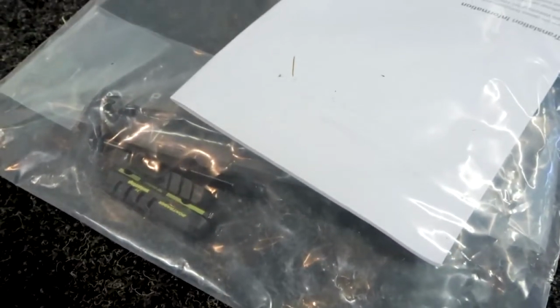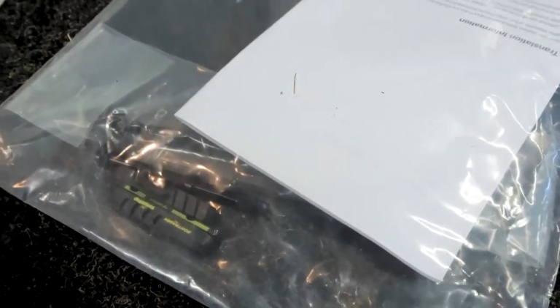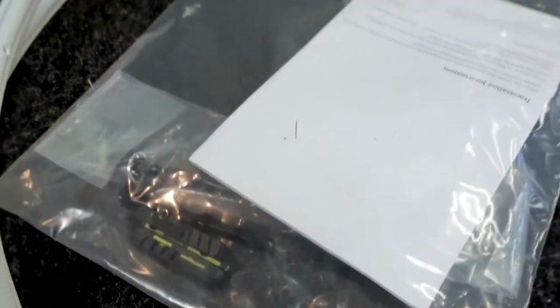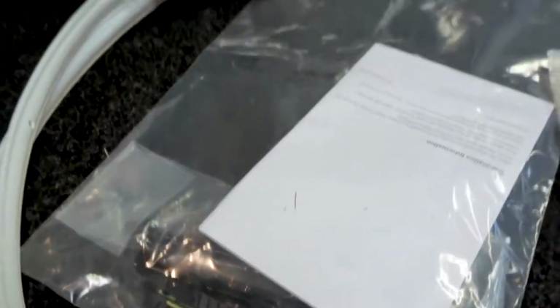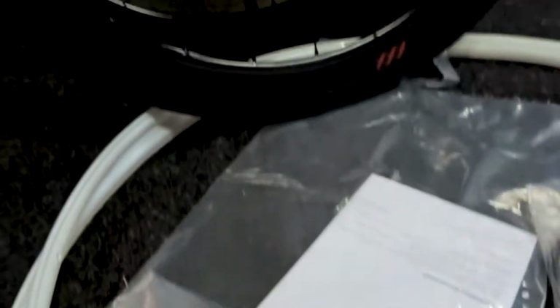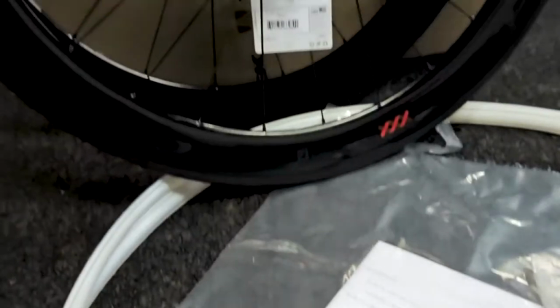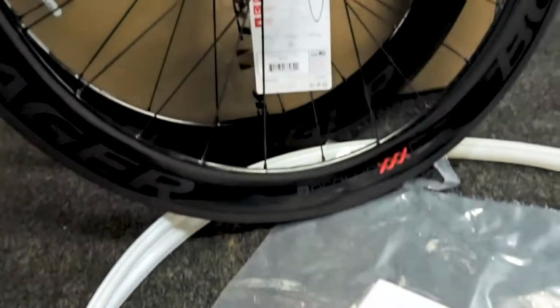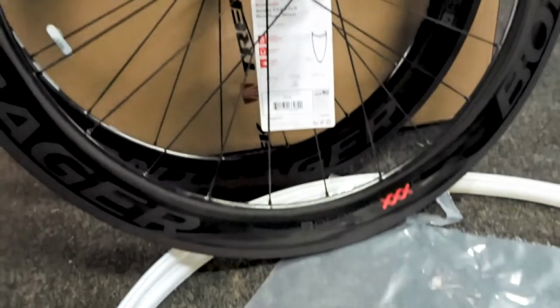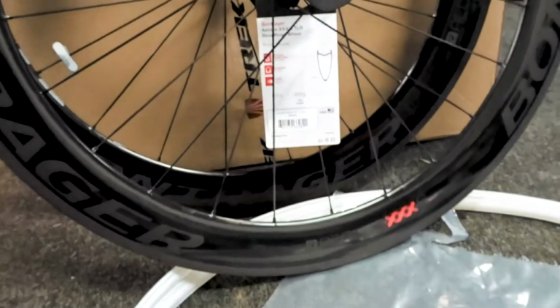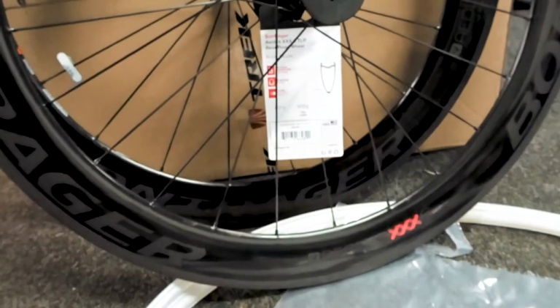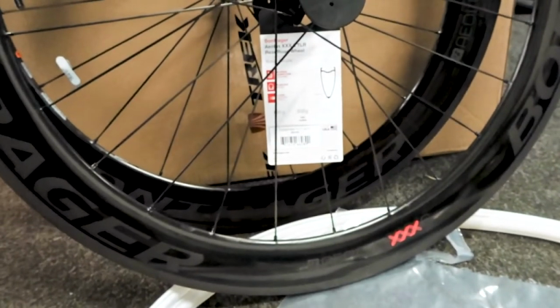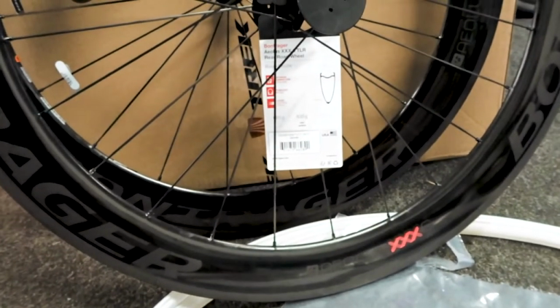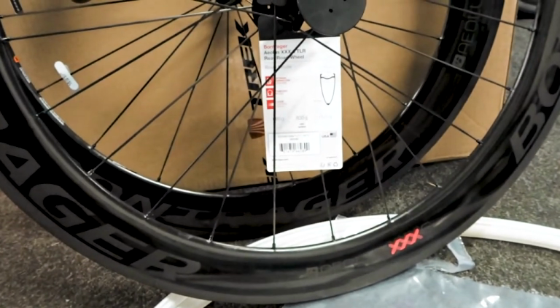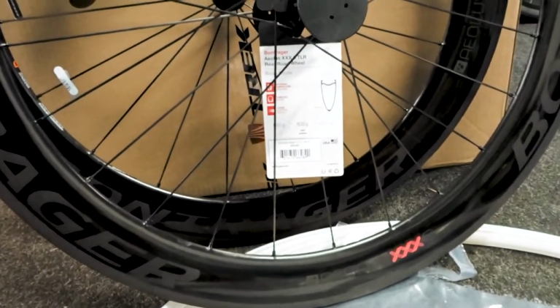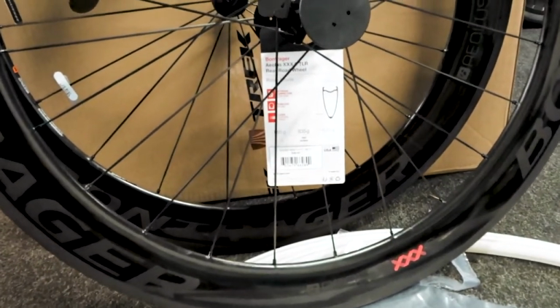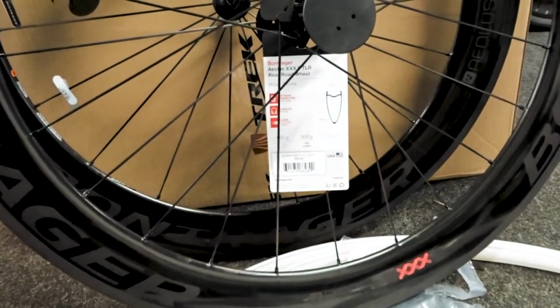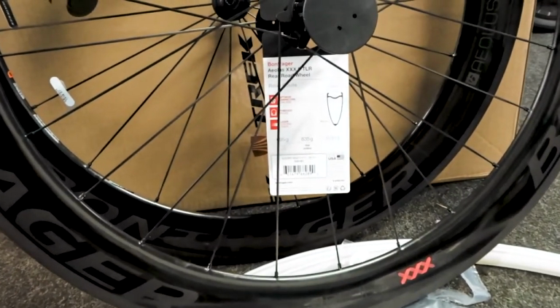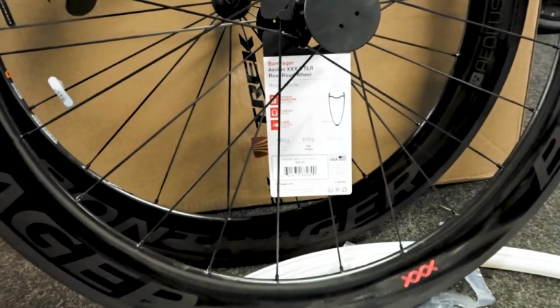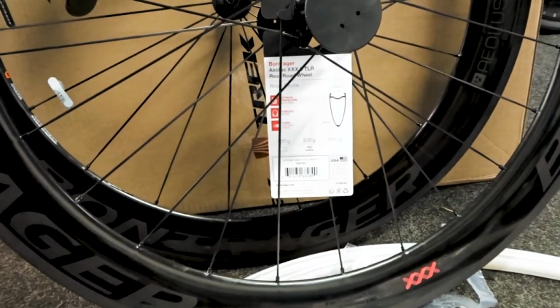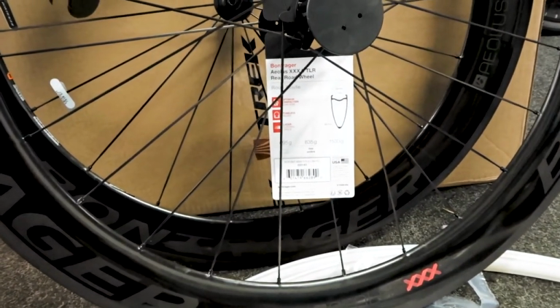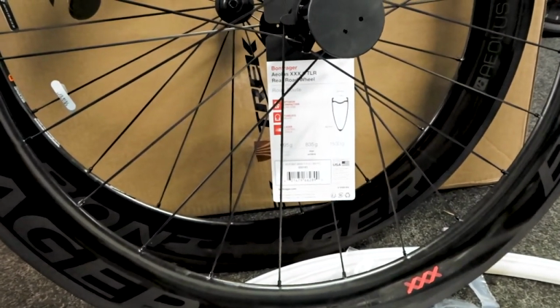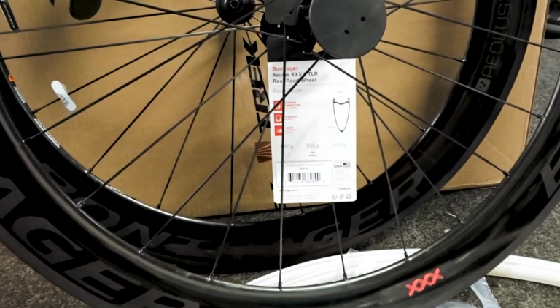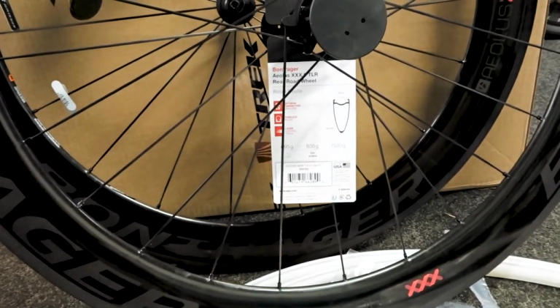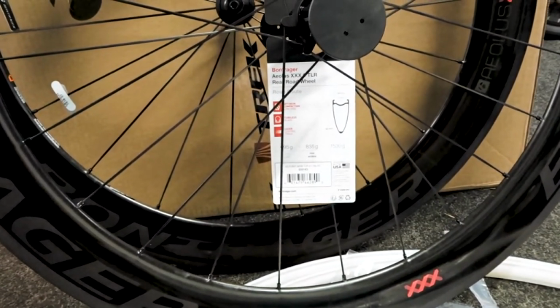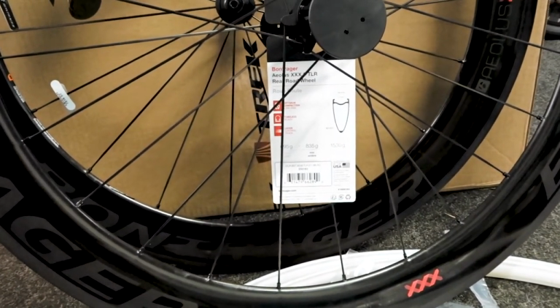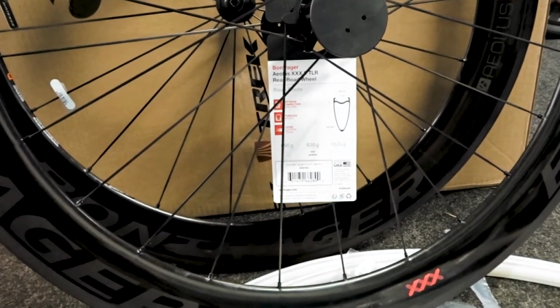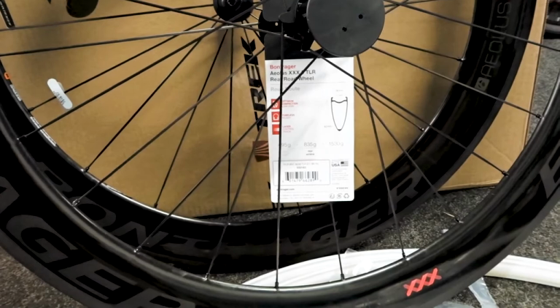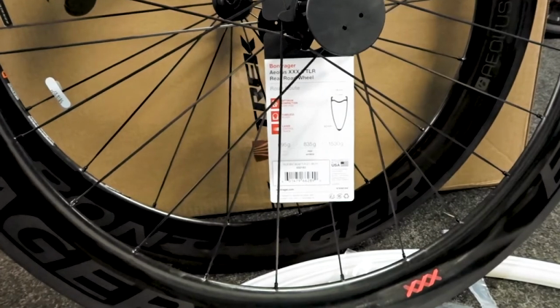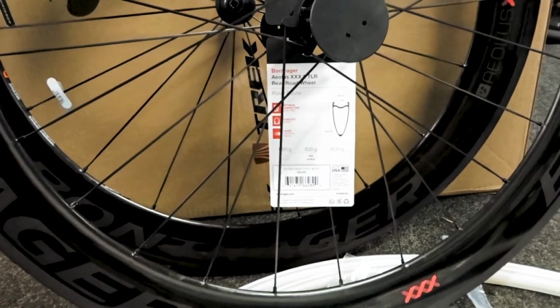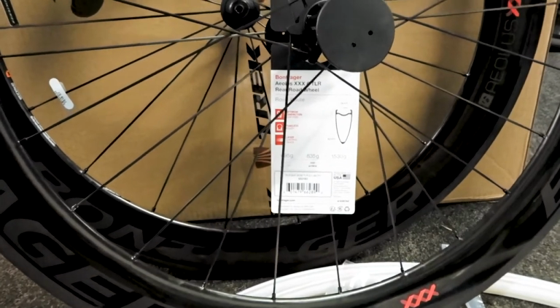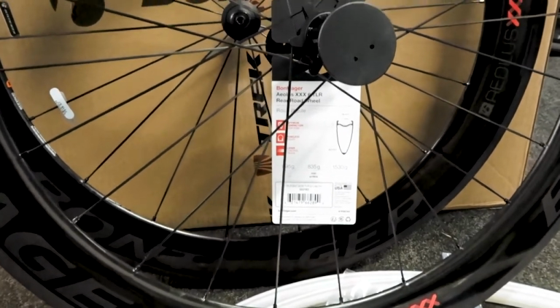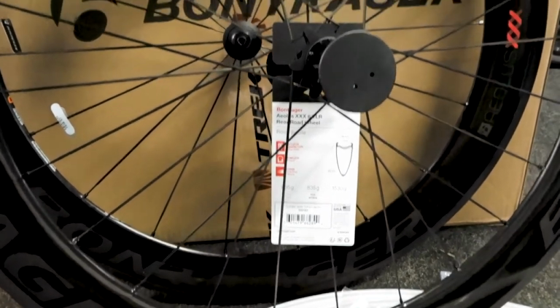The retail on these now is £899 for the front and £1,100 for the rear.